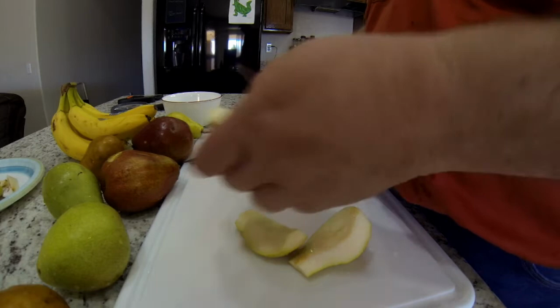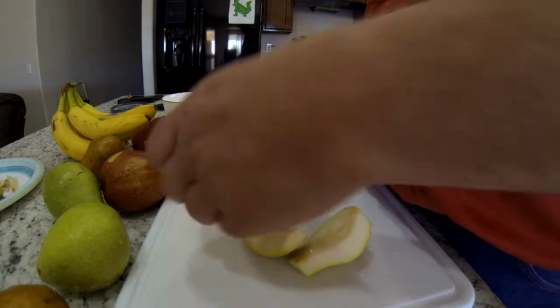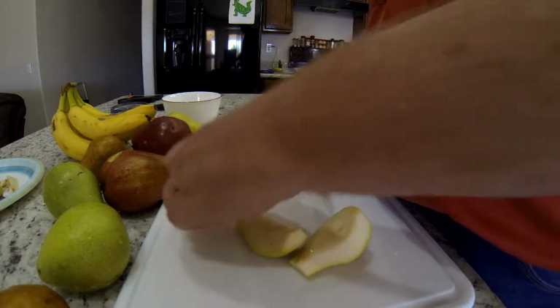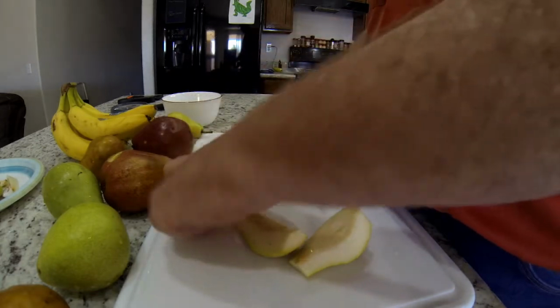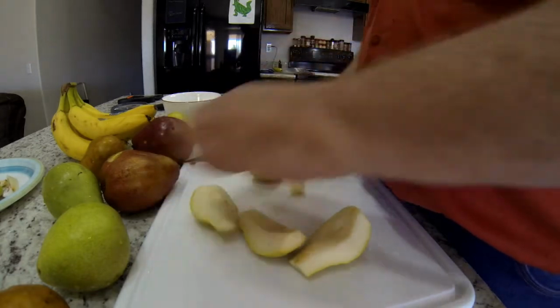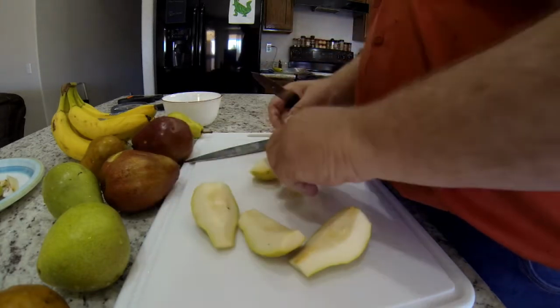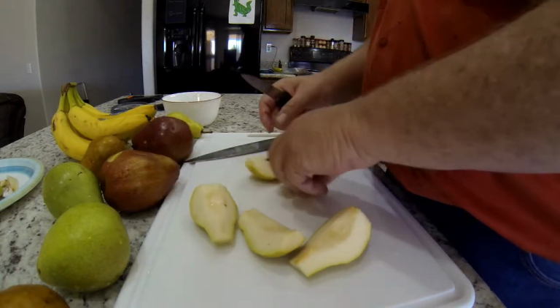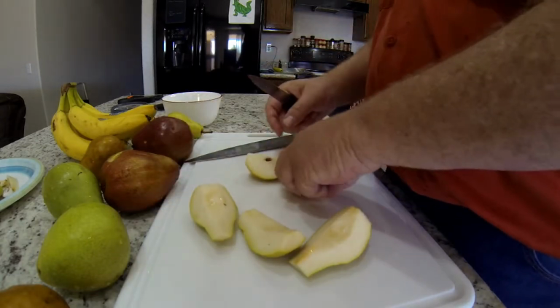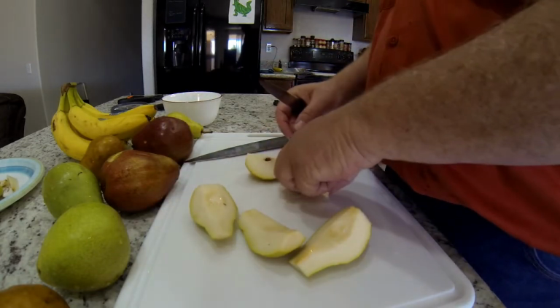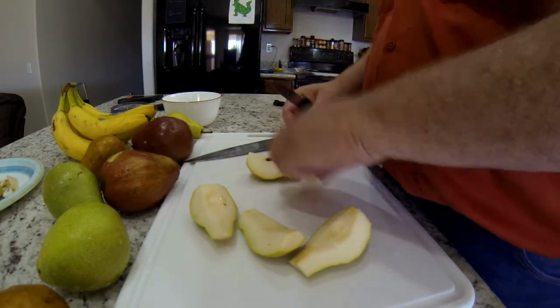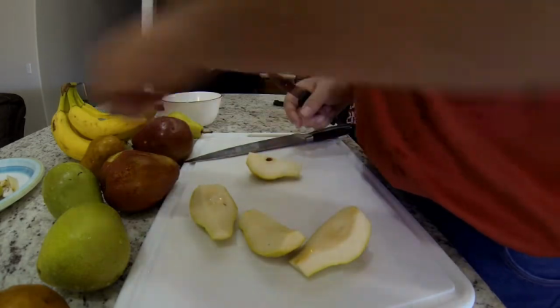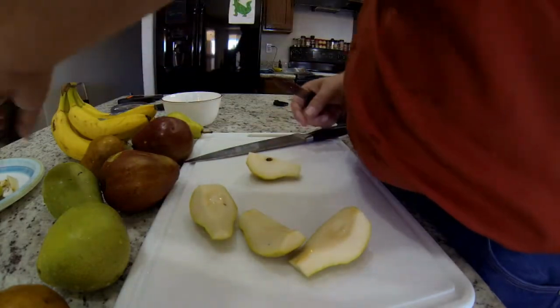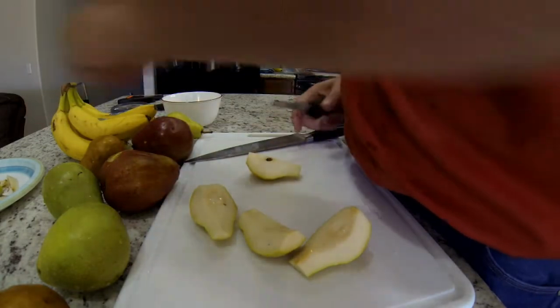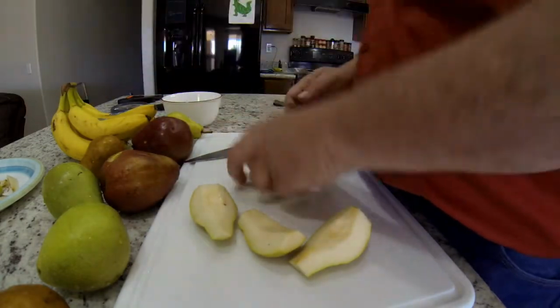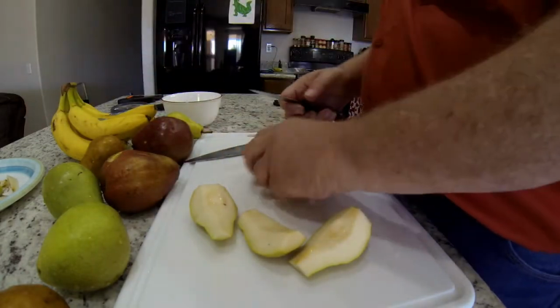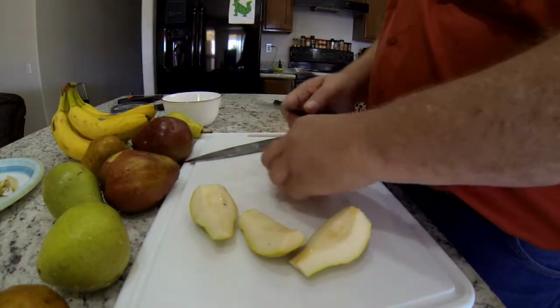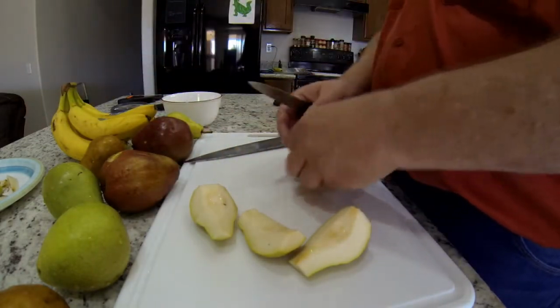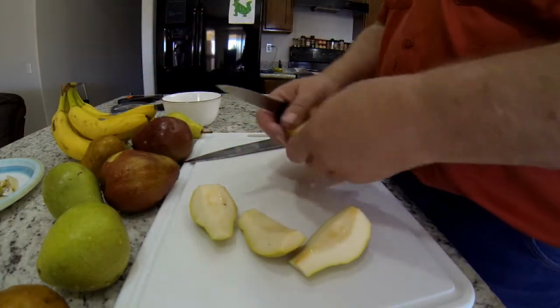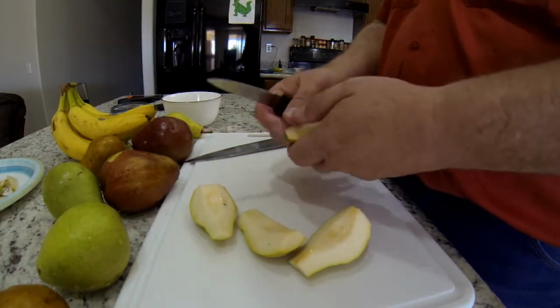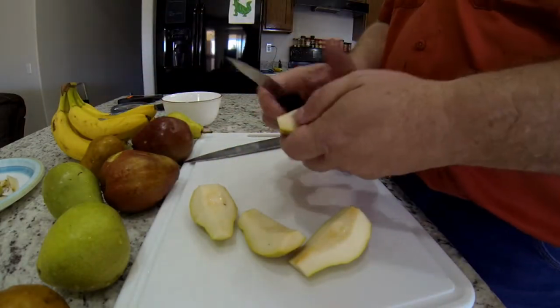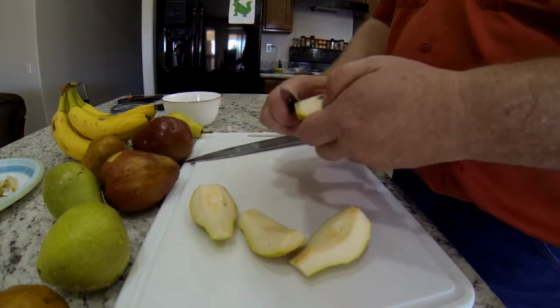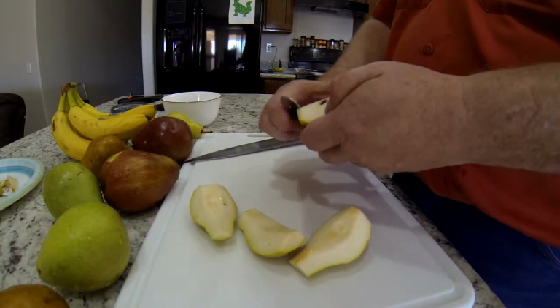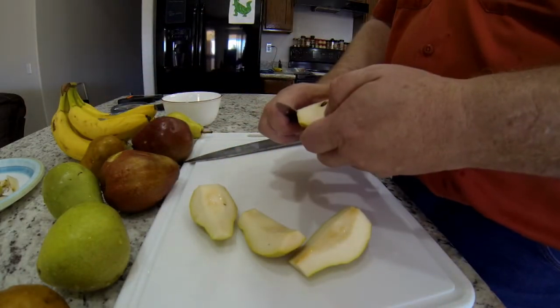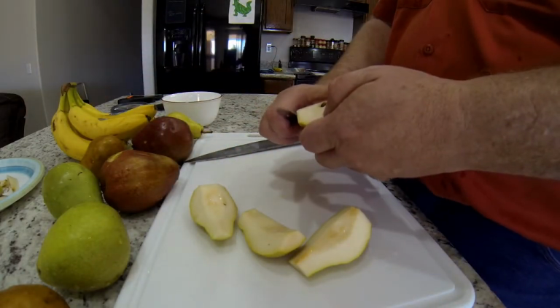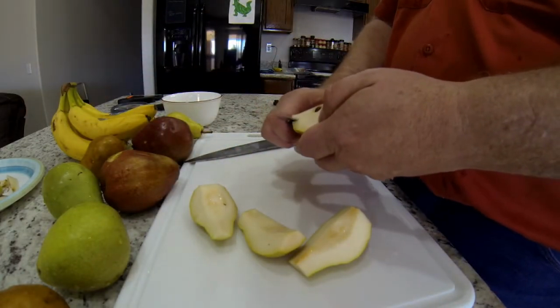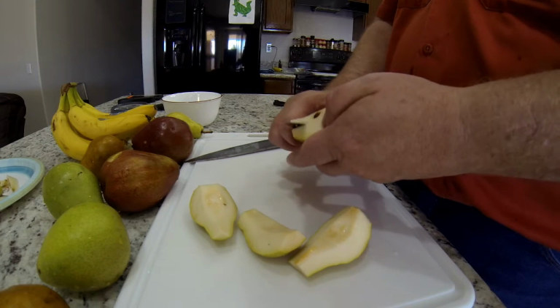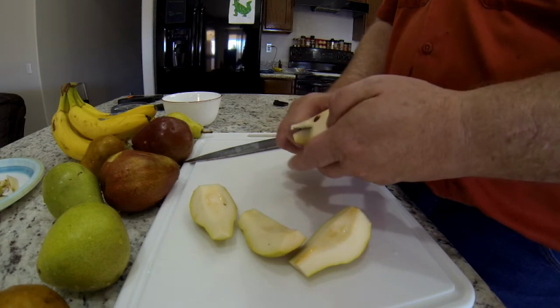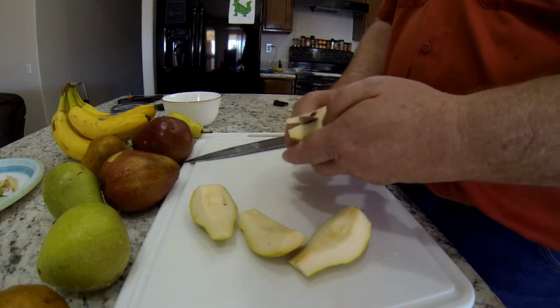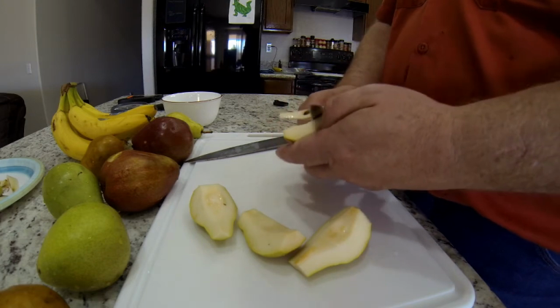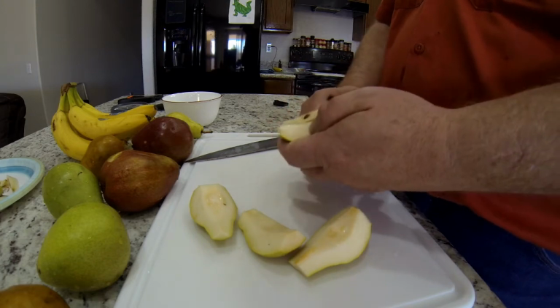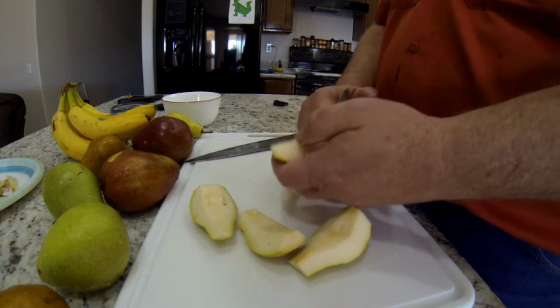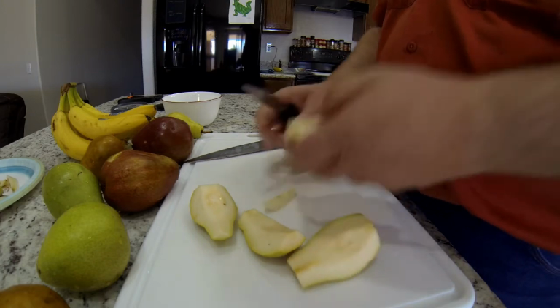I don't dry mine completely — I kind of like them a little bit chewy. Here we go.